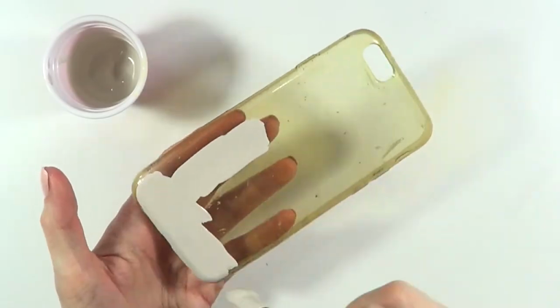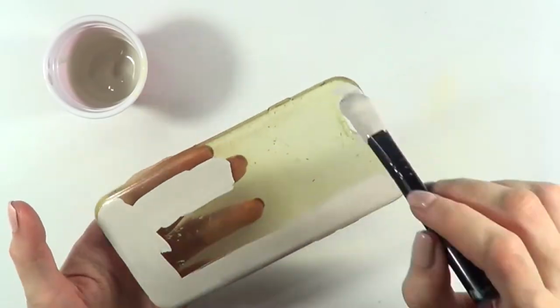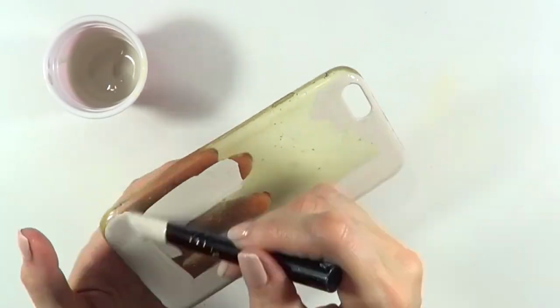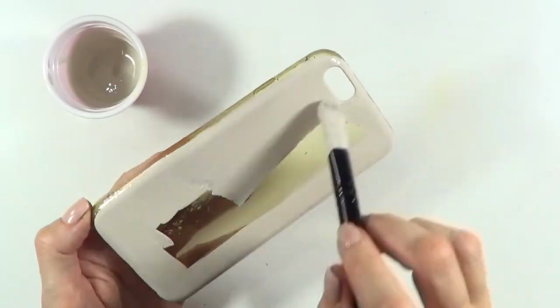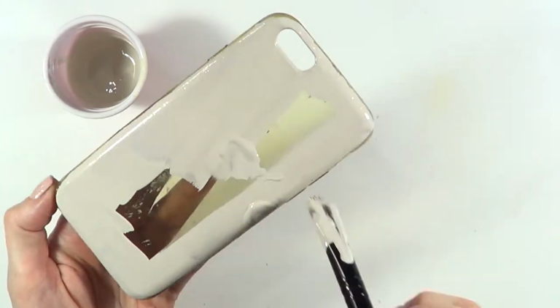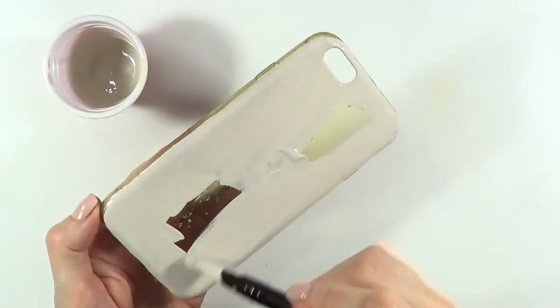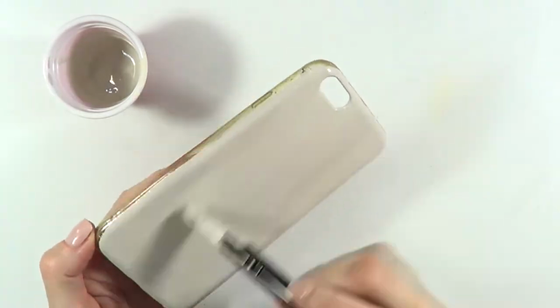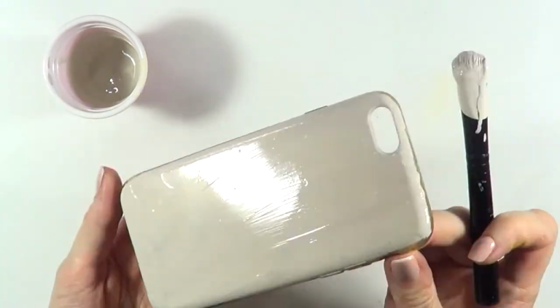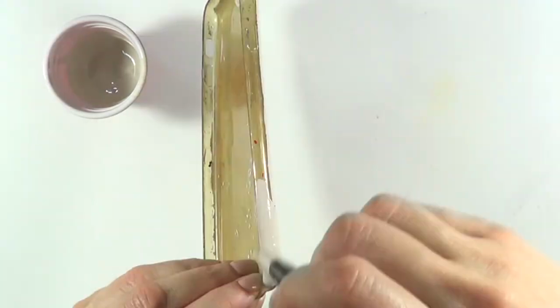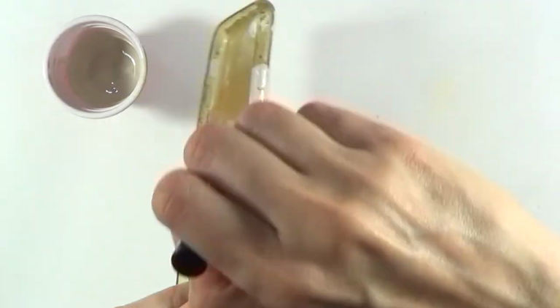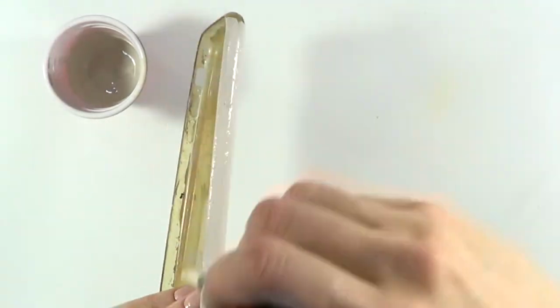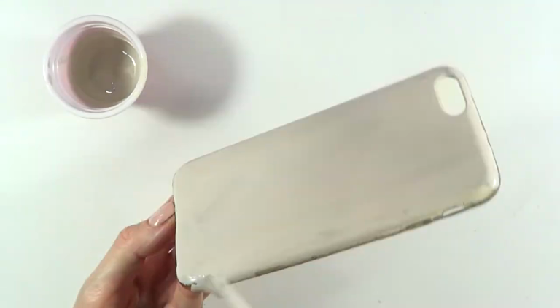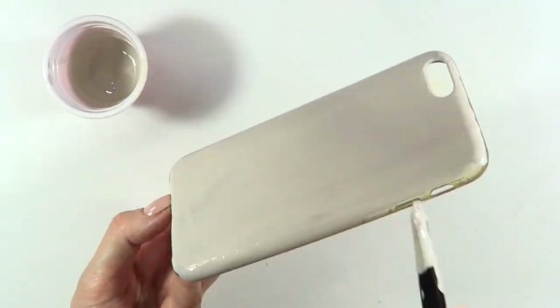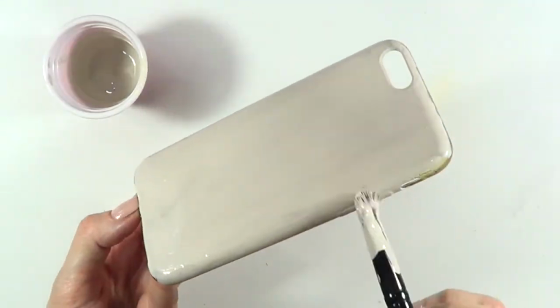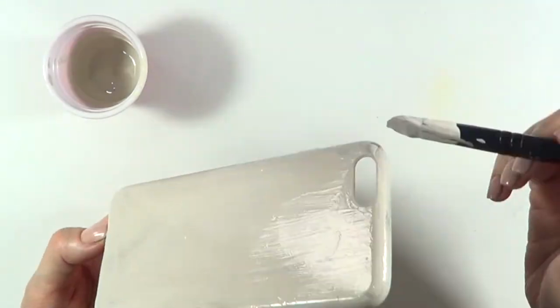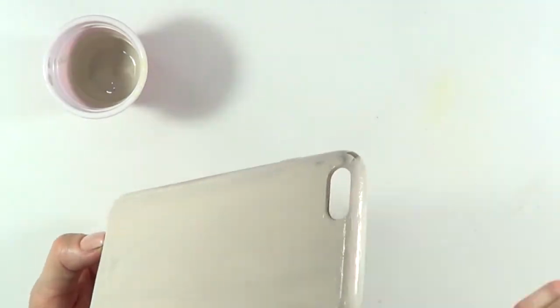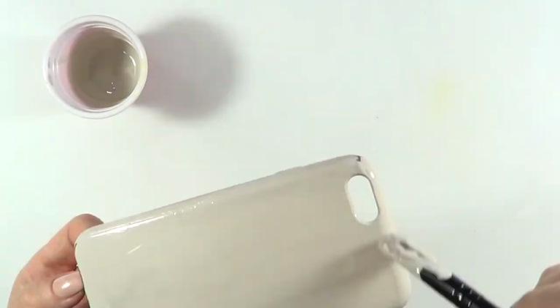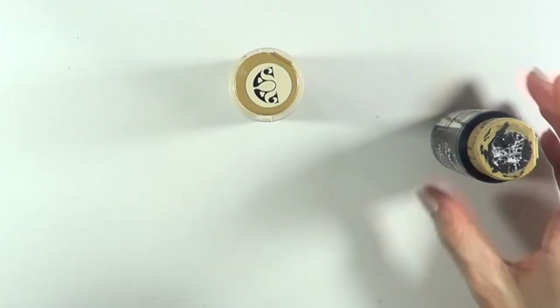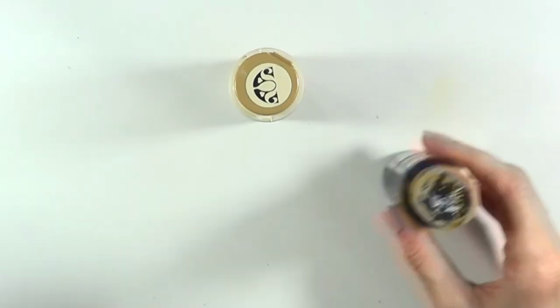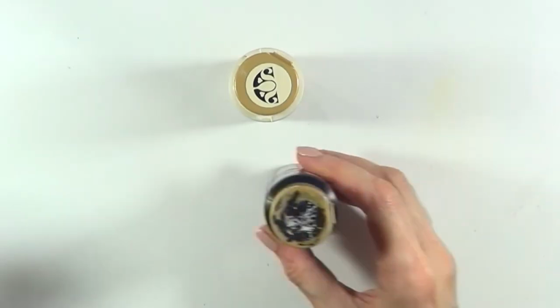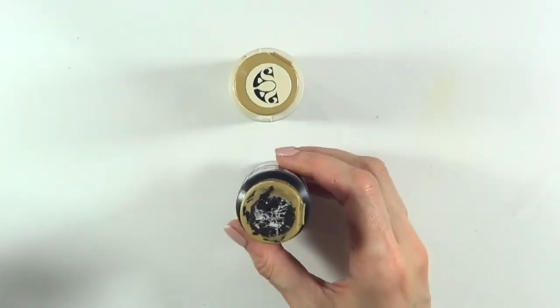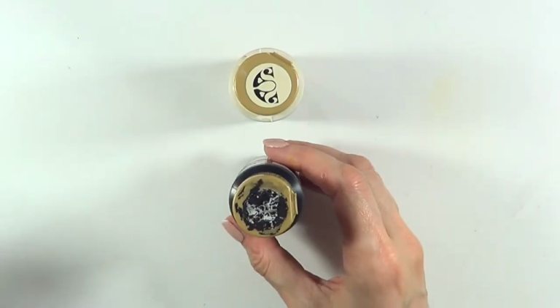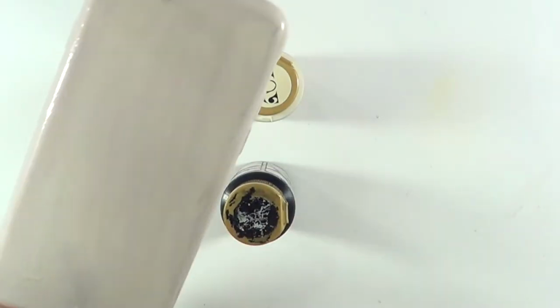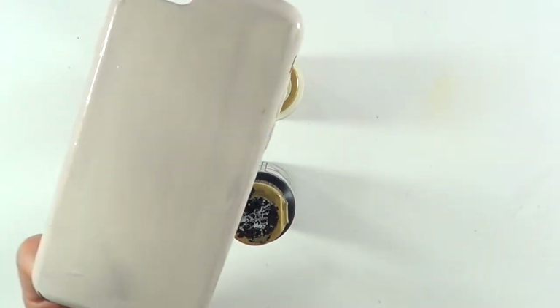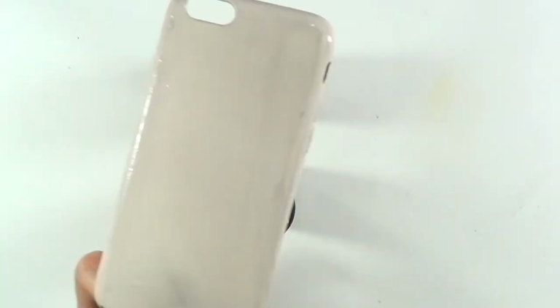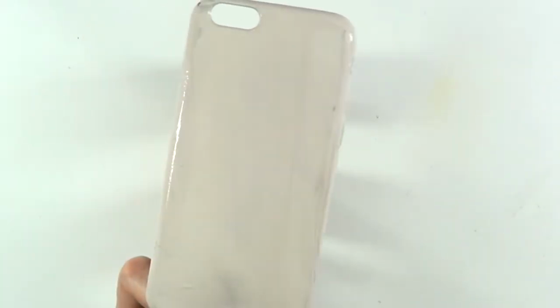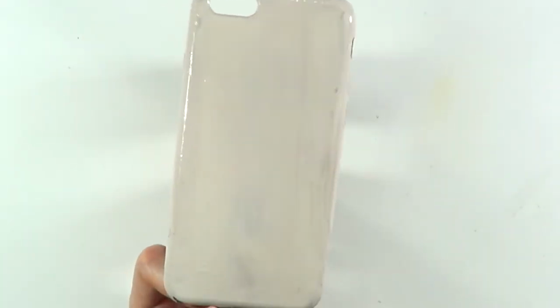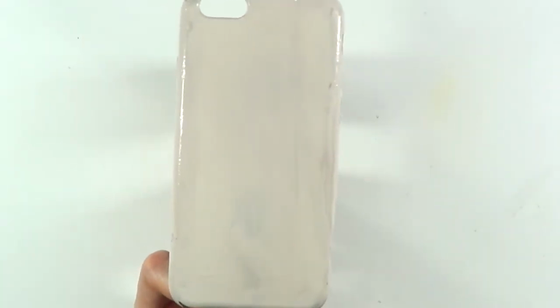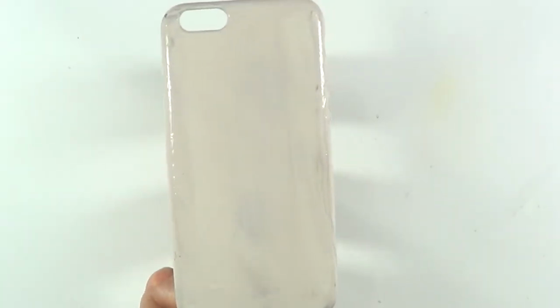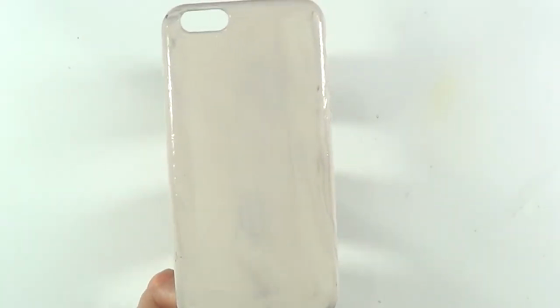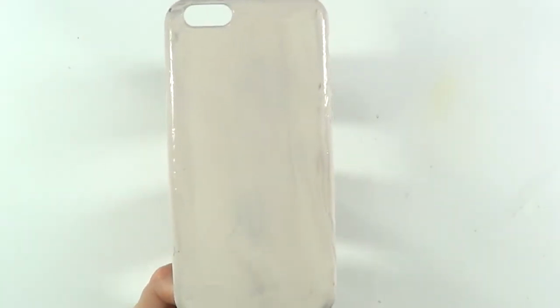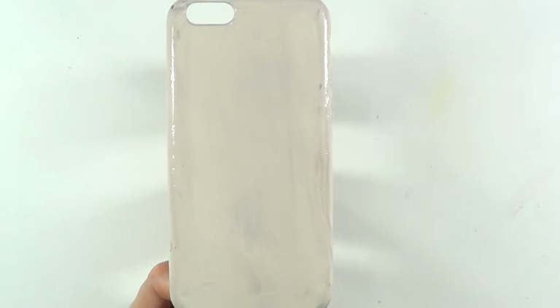First I'm going to be customizing my own shade, mixing my vintage white acrylic paint, some brown, and just a bit of yellow — like a few drops of it. Then I'm going to be painting my phone case, giving it a few coats until it's opaque and letting it dry.